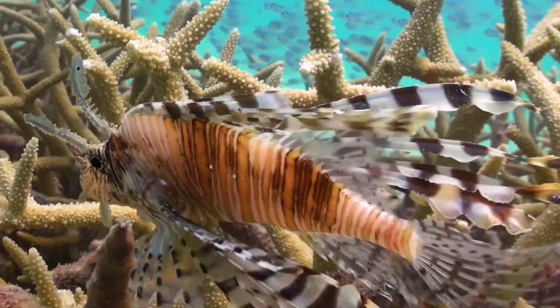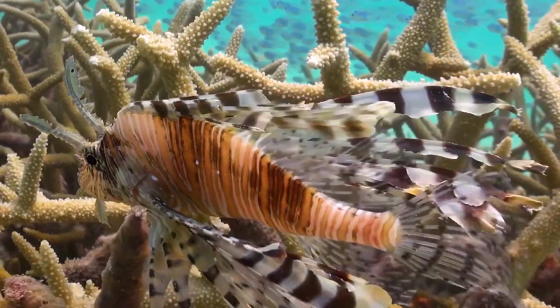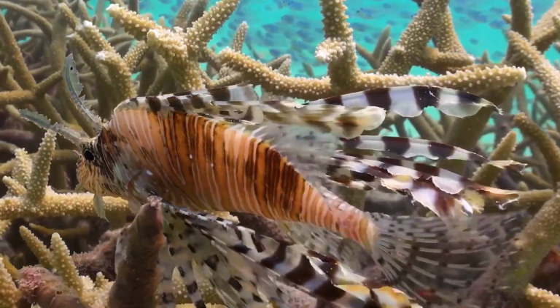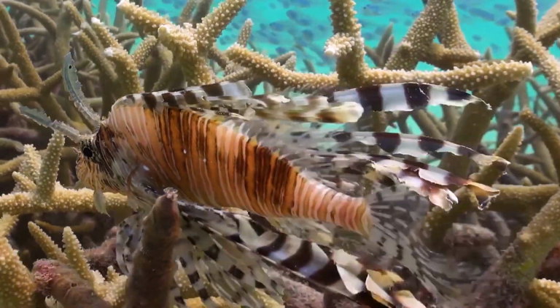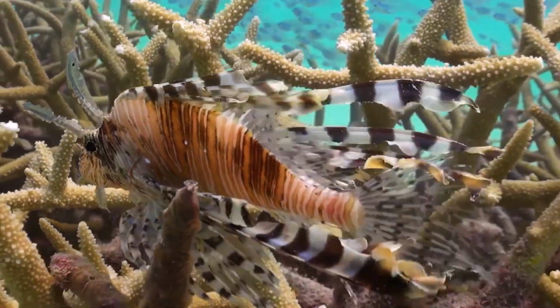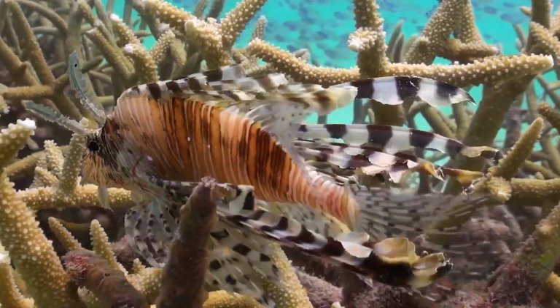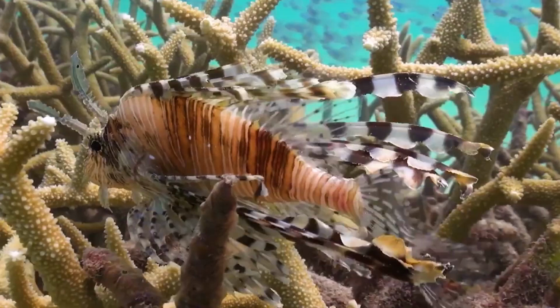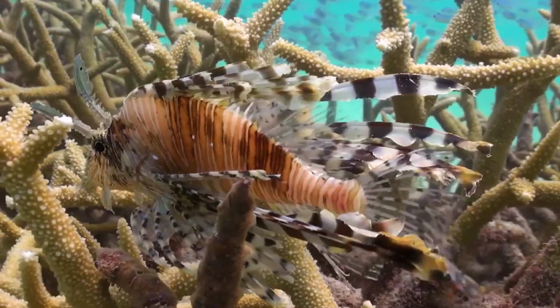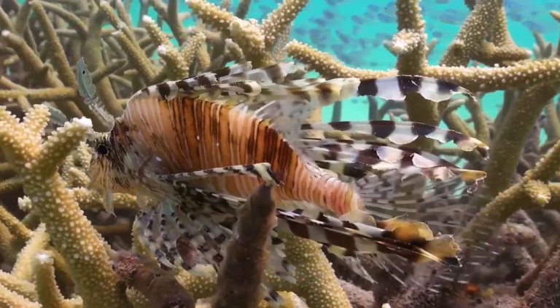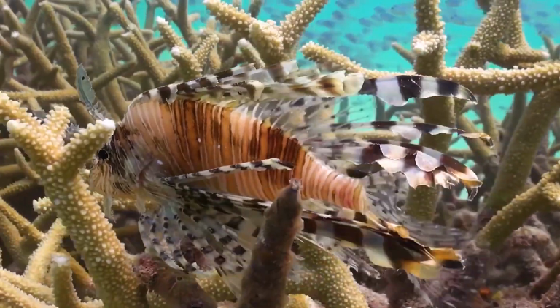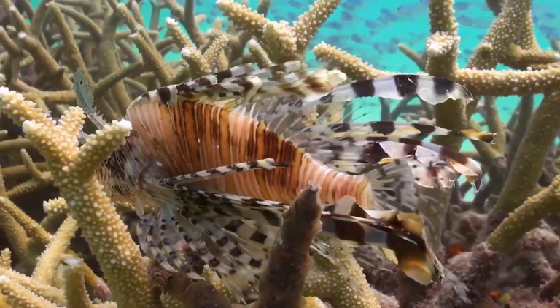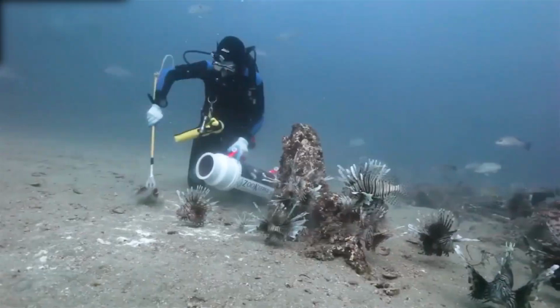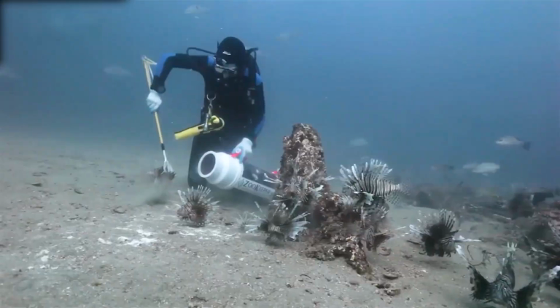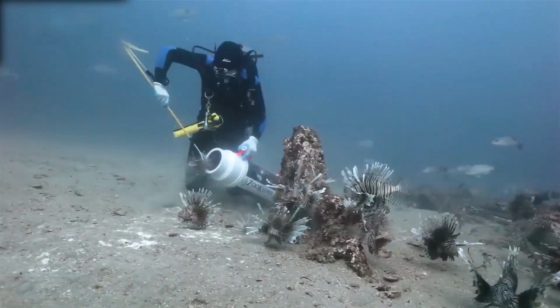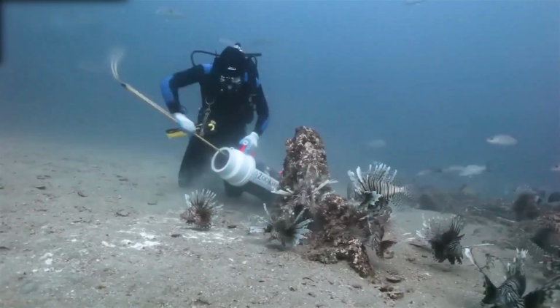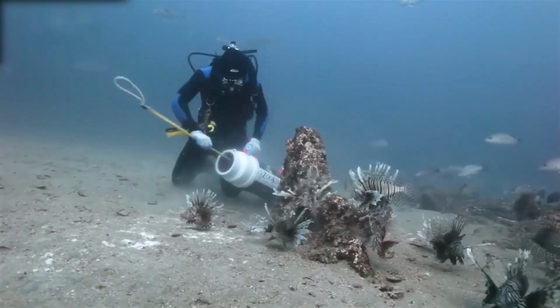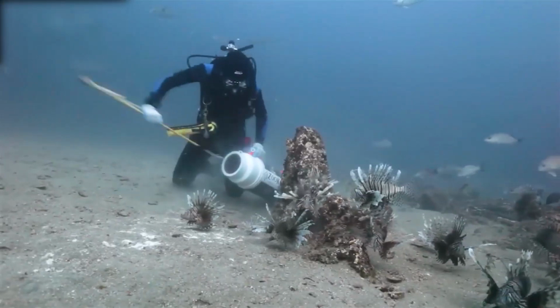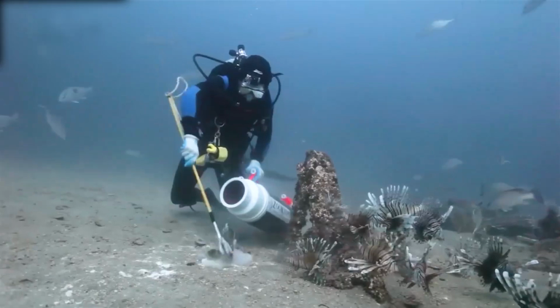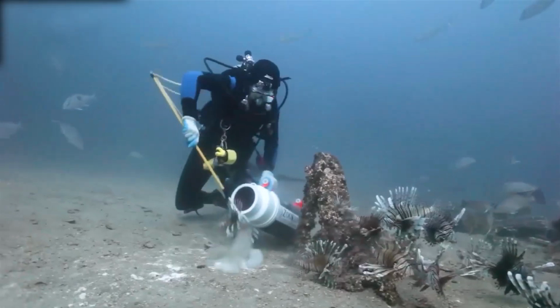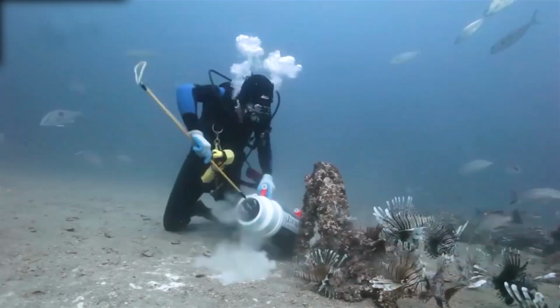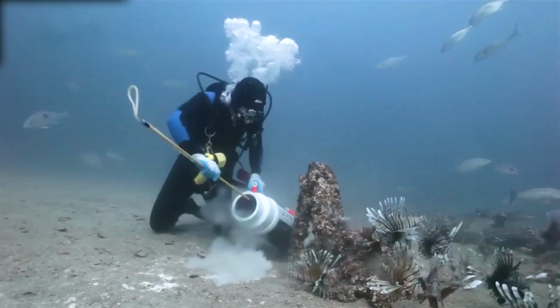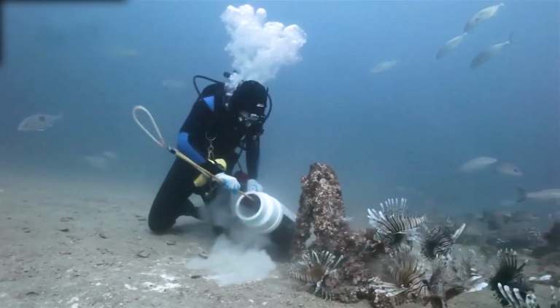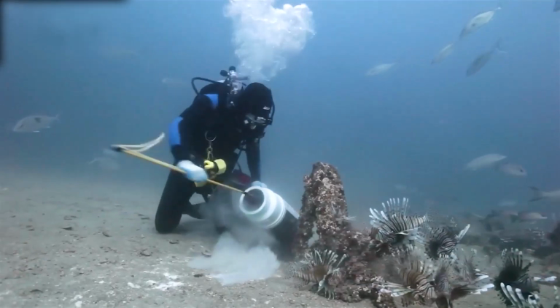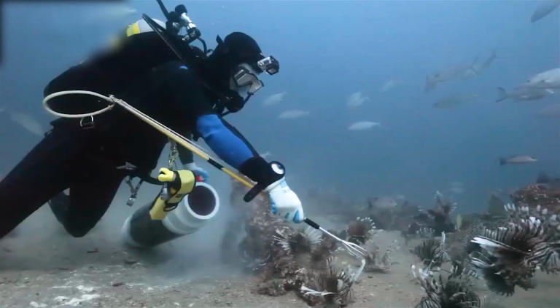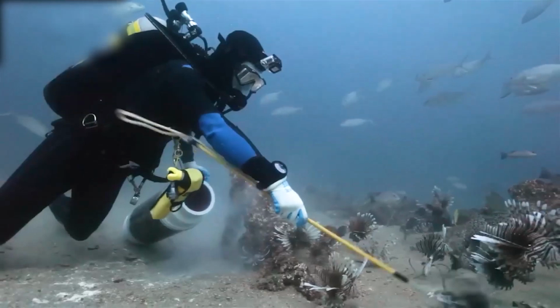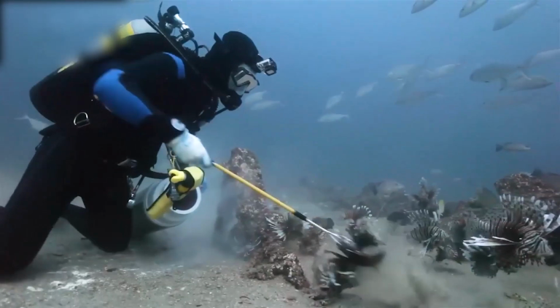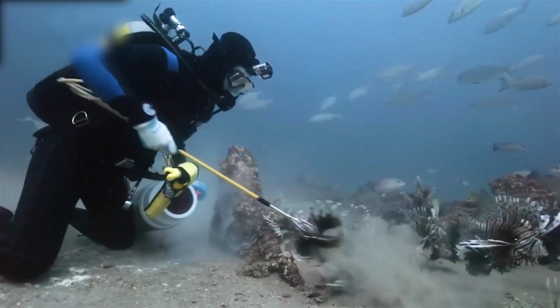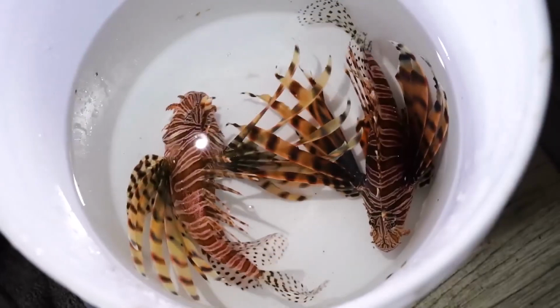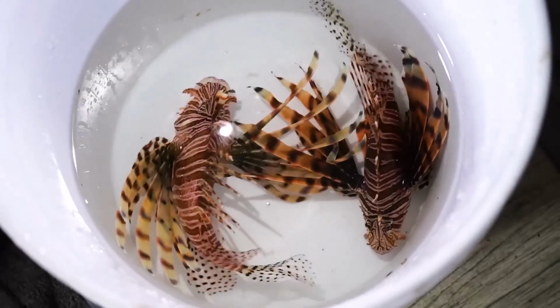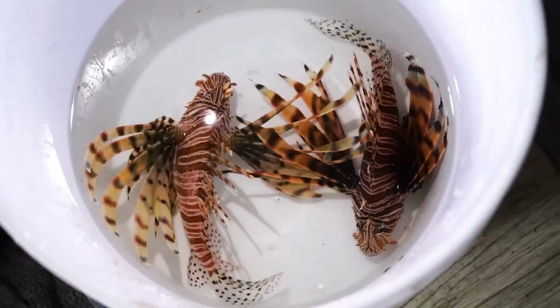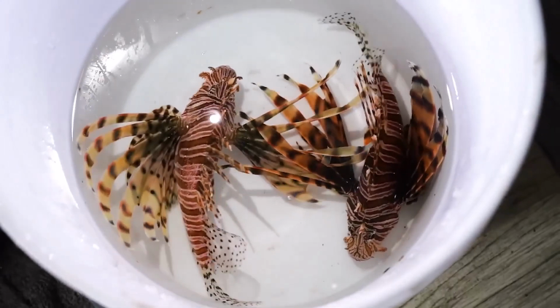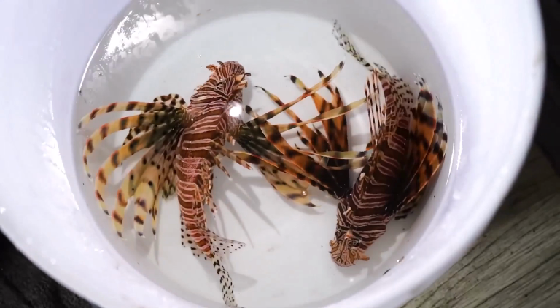Billions in damage. Entire ecosystems changed forever, all thanks to a few pet fish.